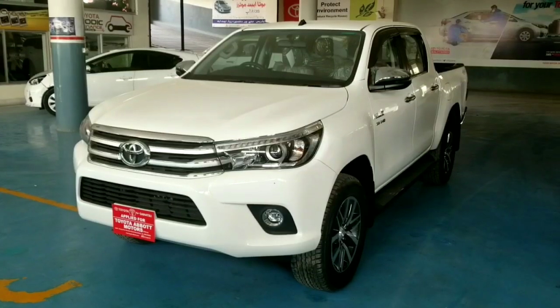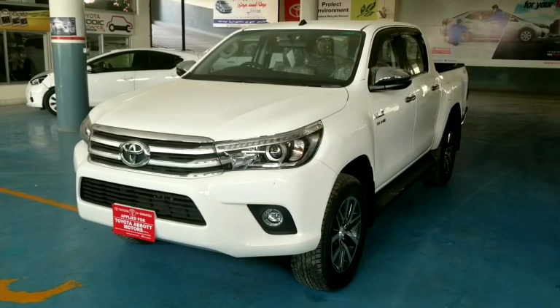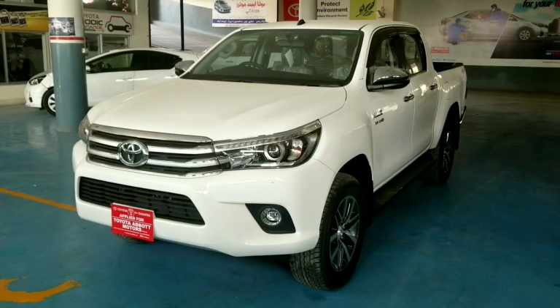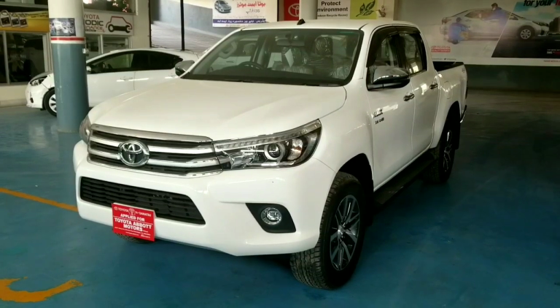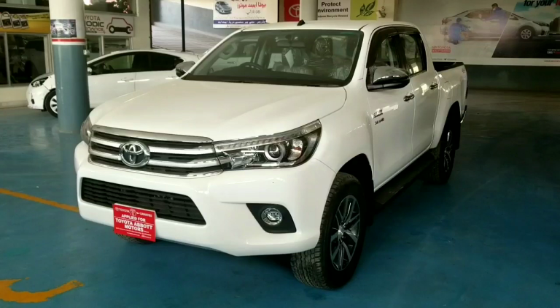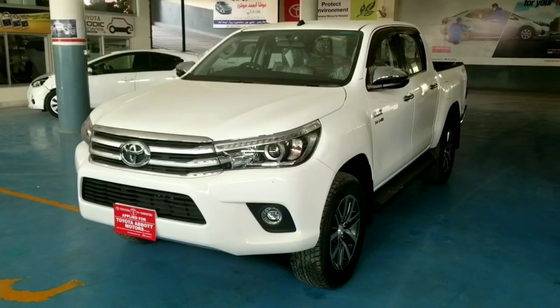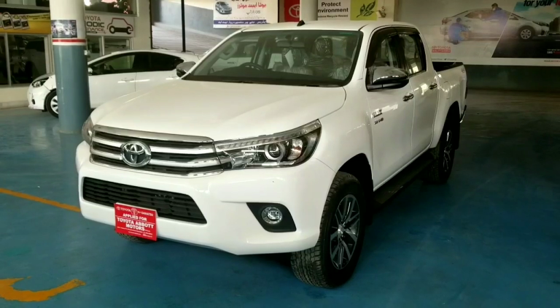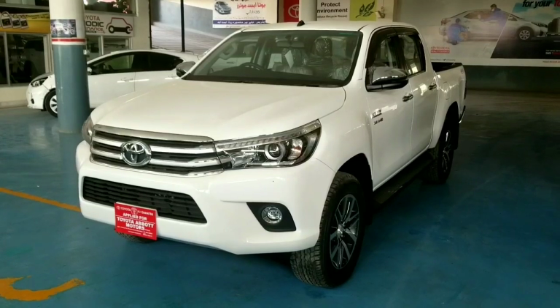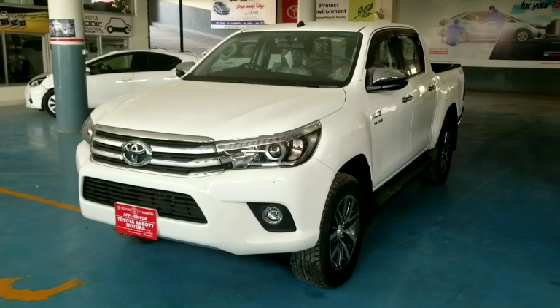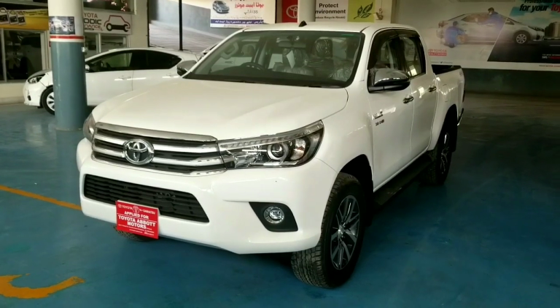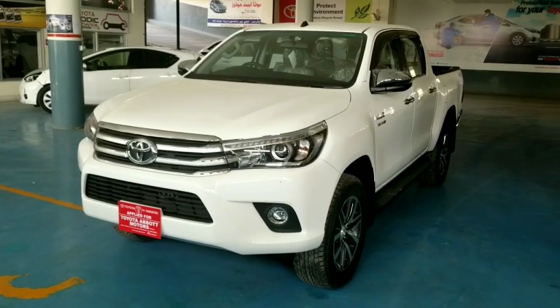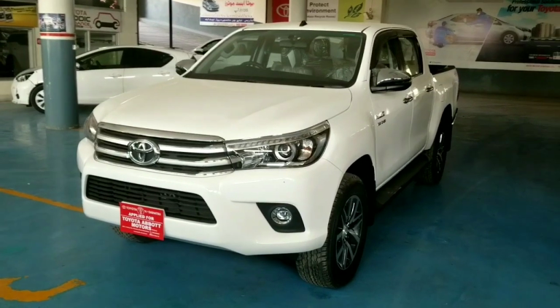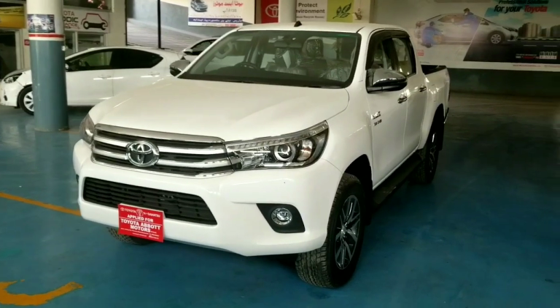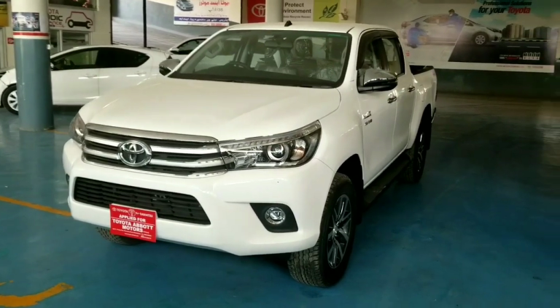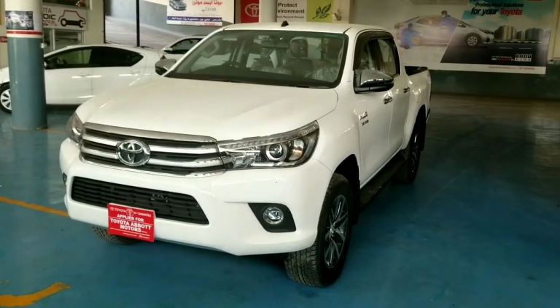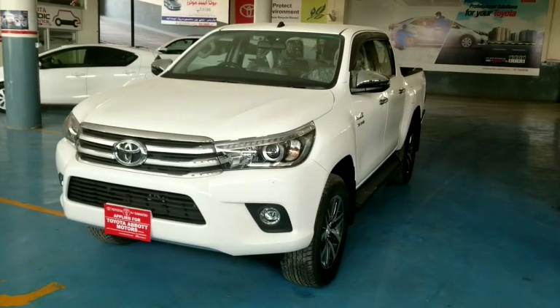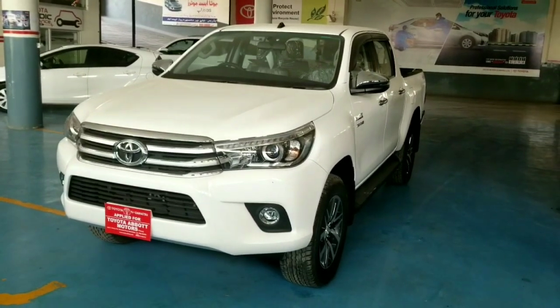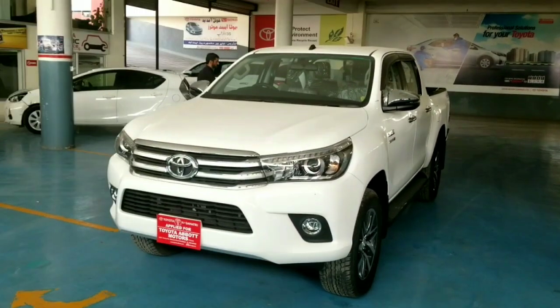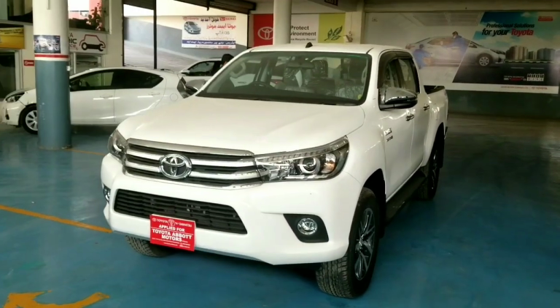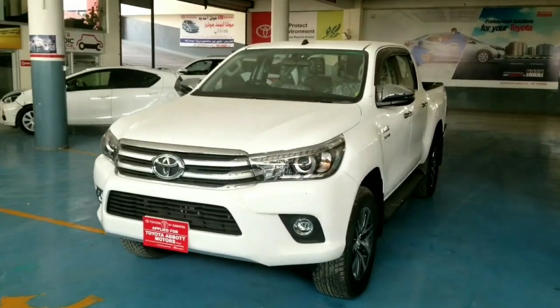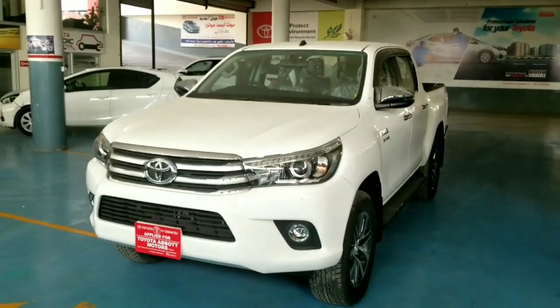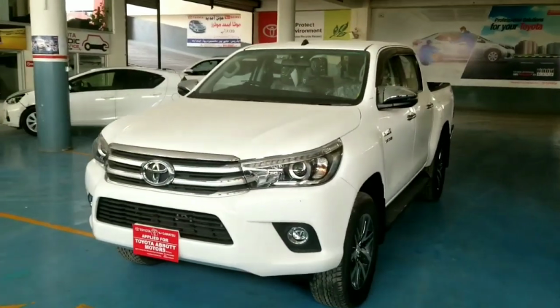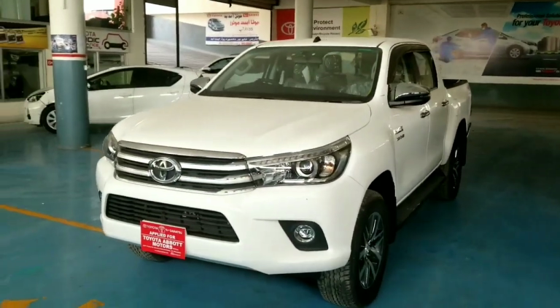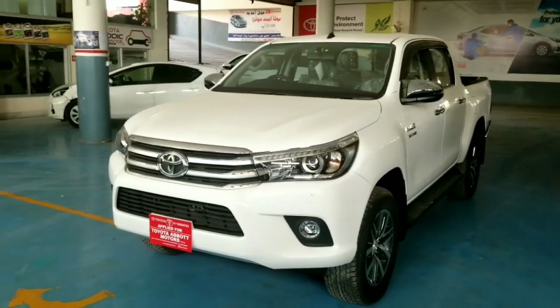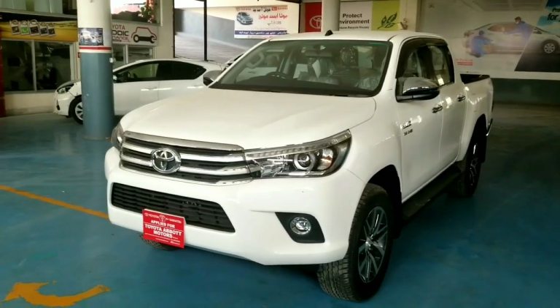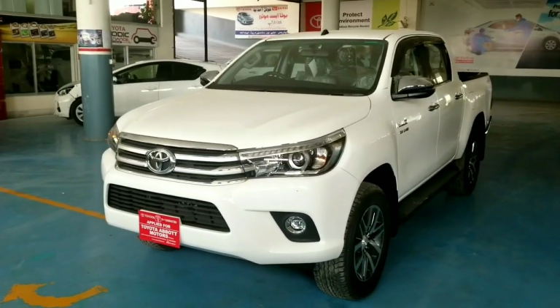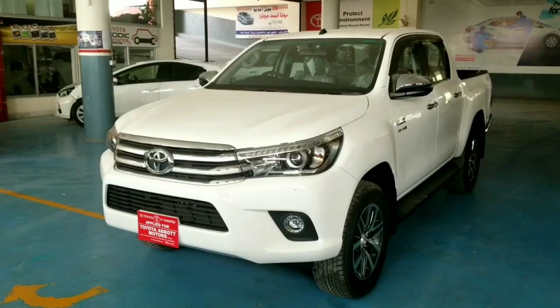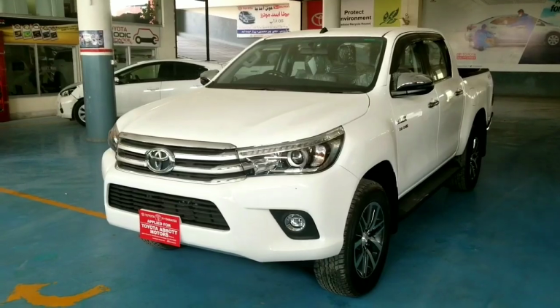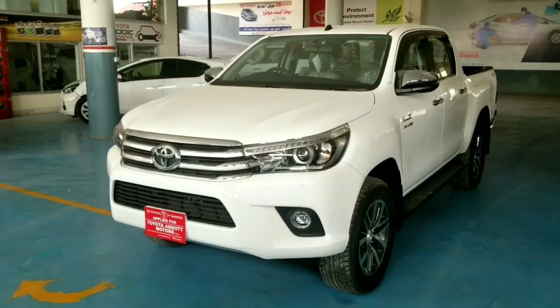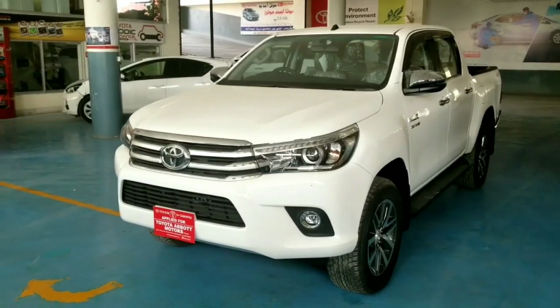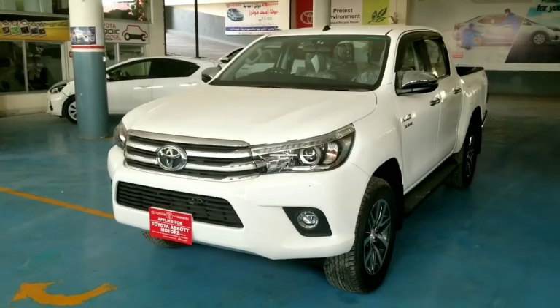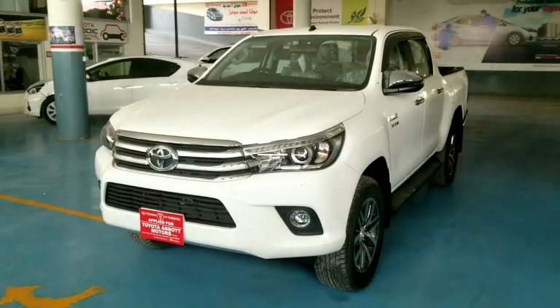Hello YouTube, Assalamualaikum, this is Aynolabideen and you are watching my YouTube channel. I have brought today's studio for a Toyota Revo V.